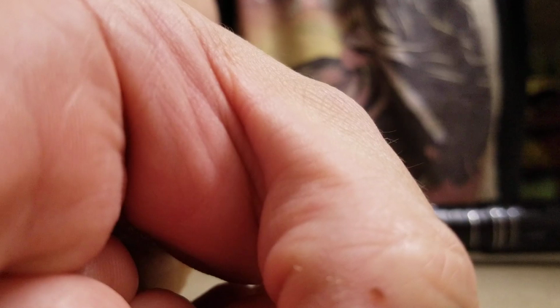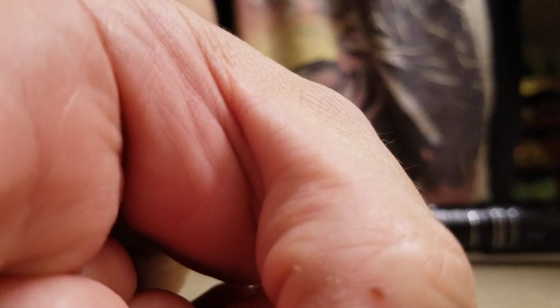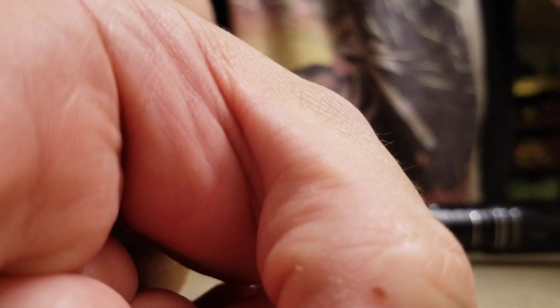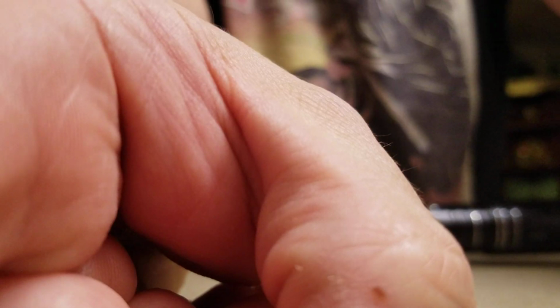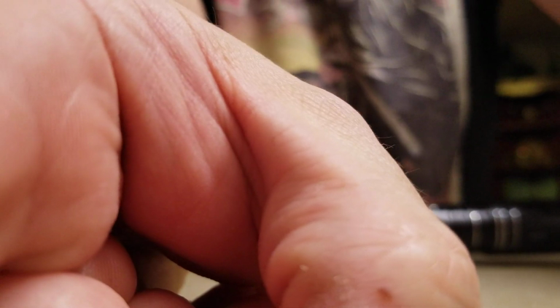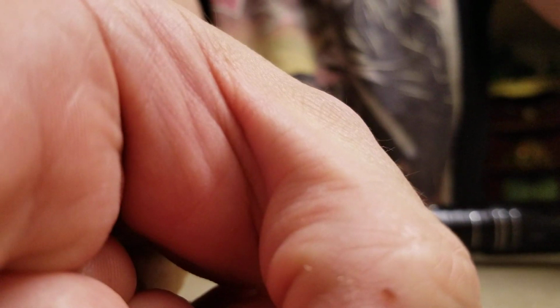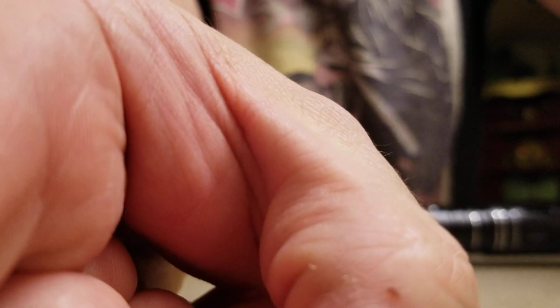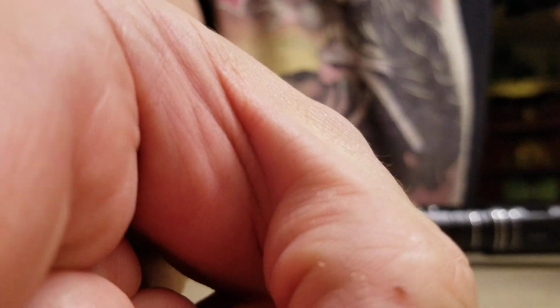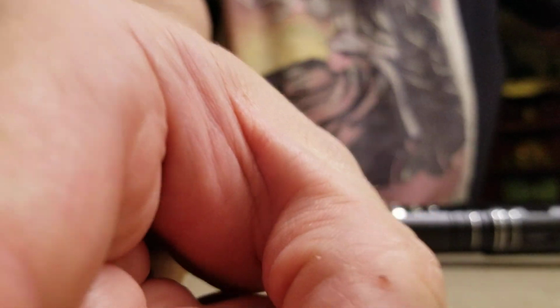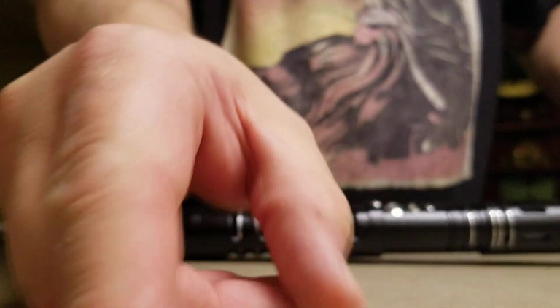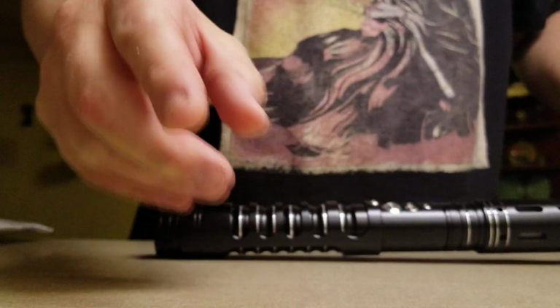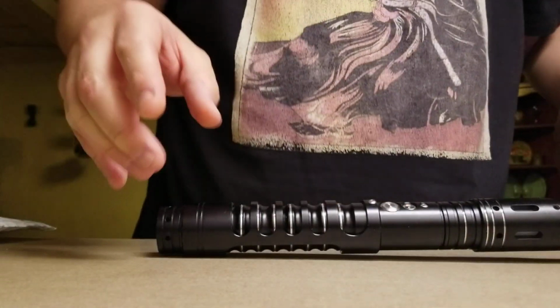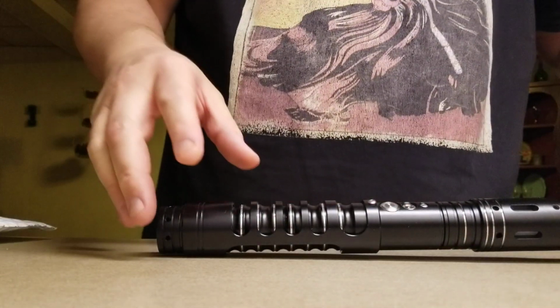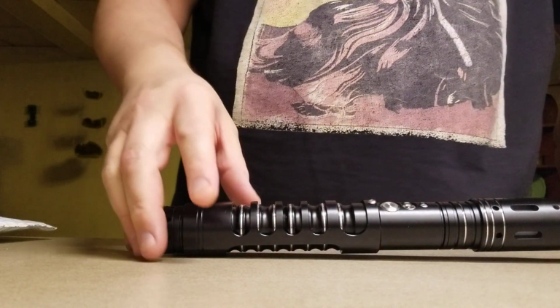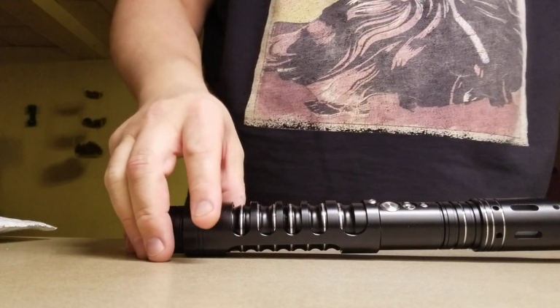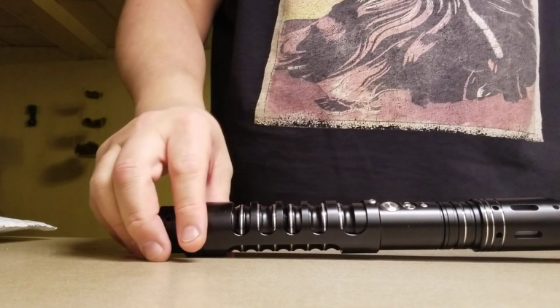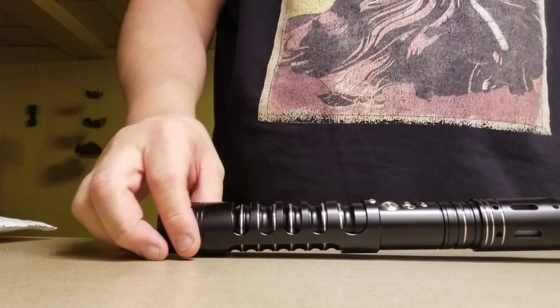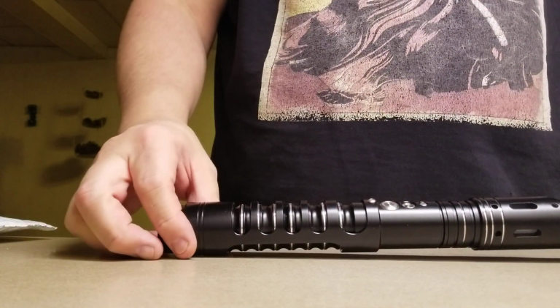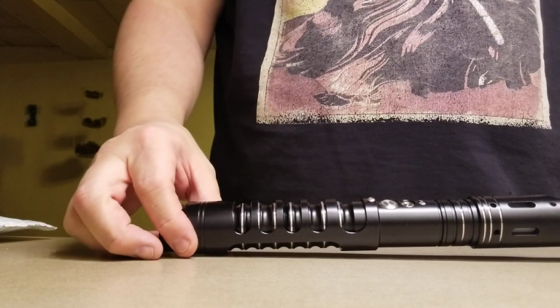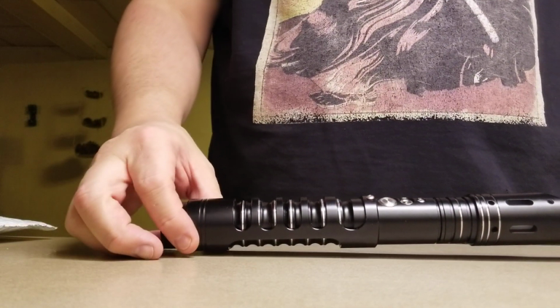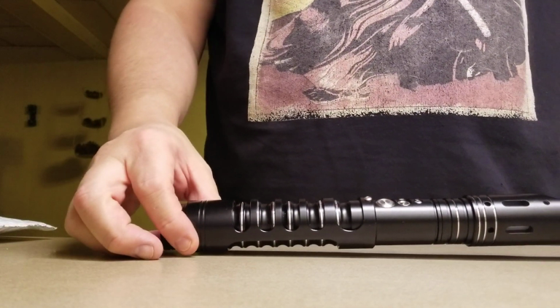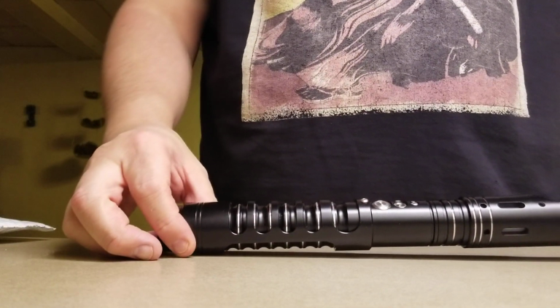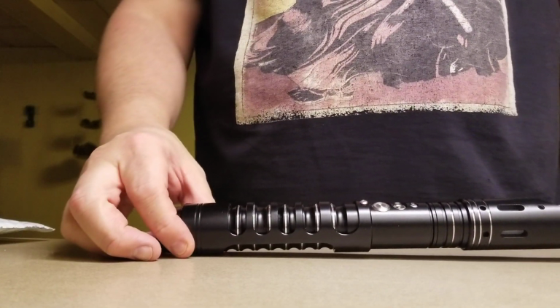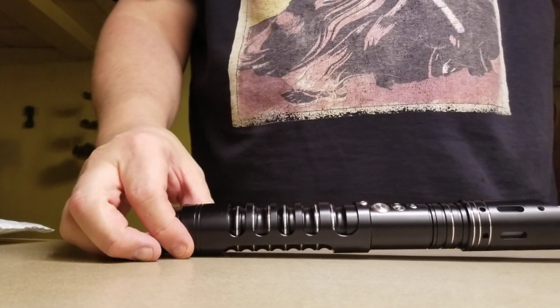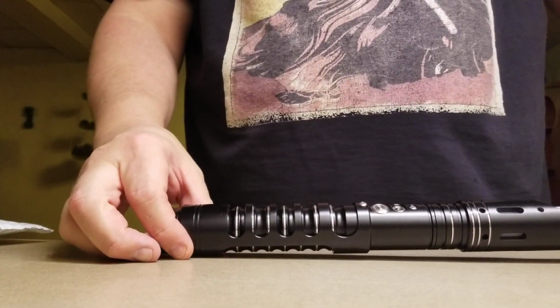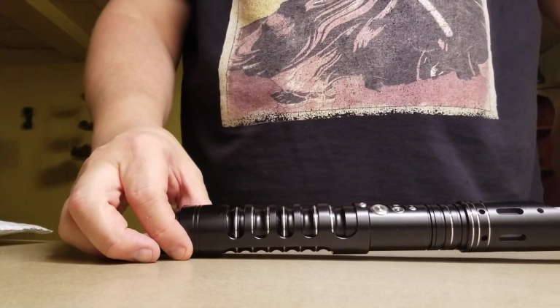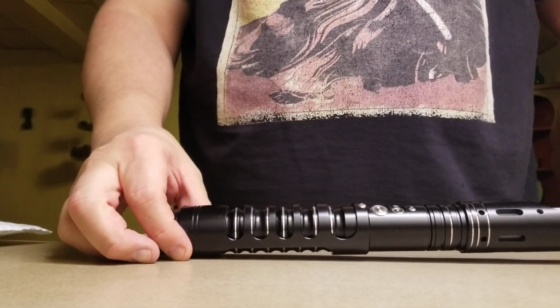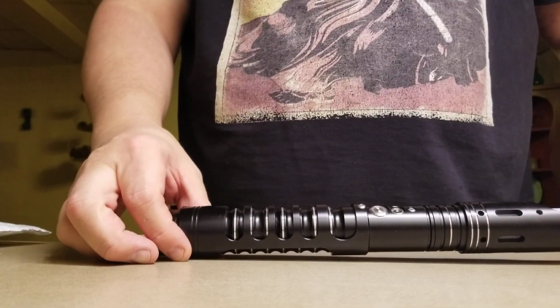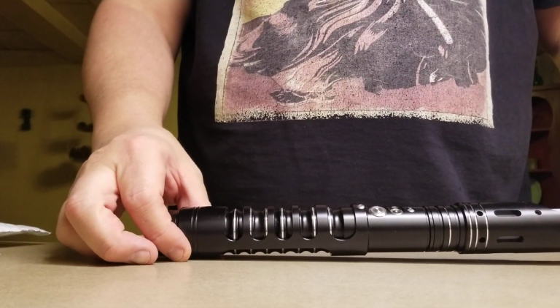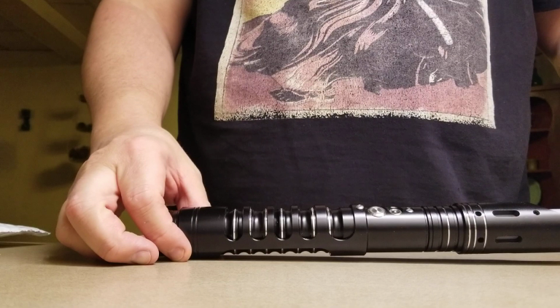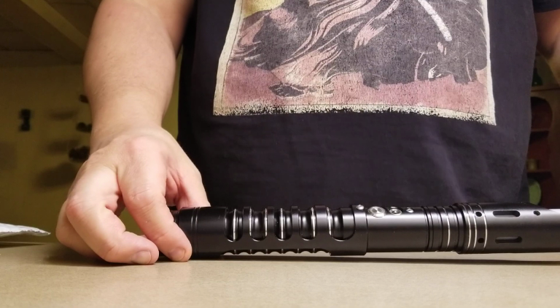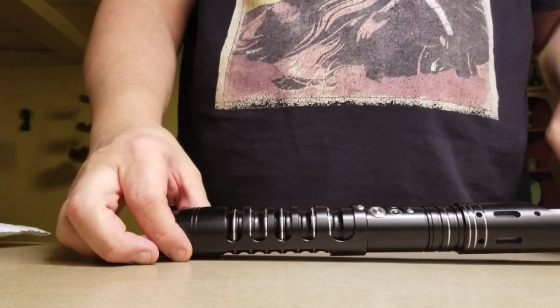Hello my friends, it's Darth Paradigm. We're going to perform a procedure on my Osprey.